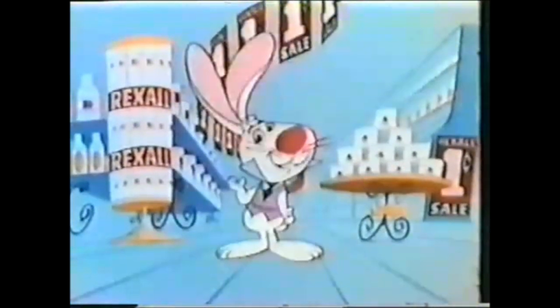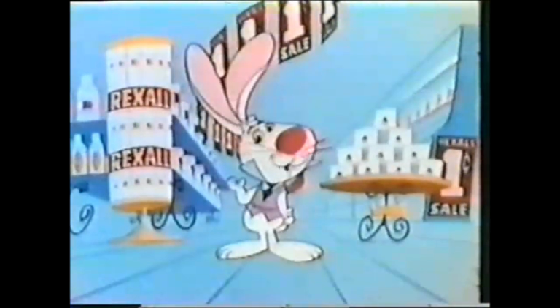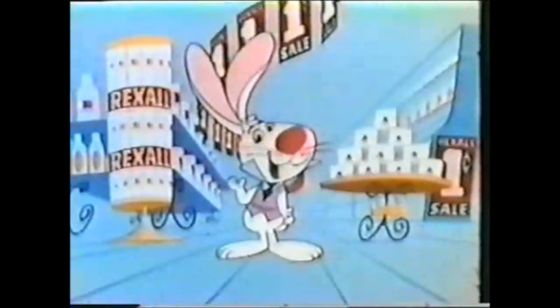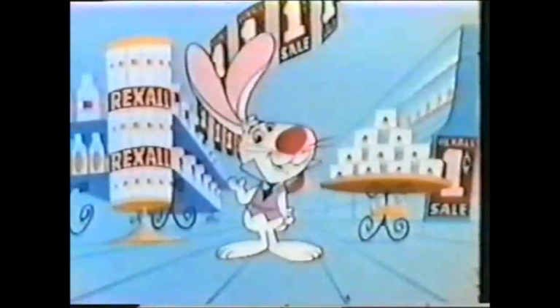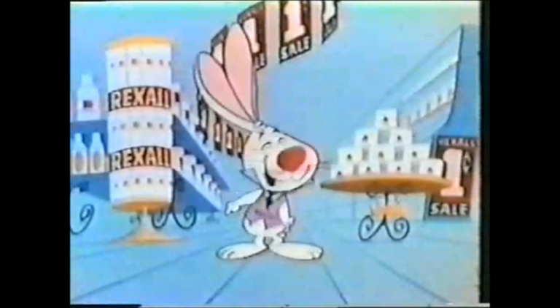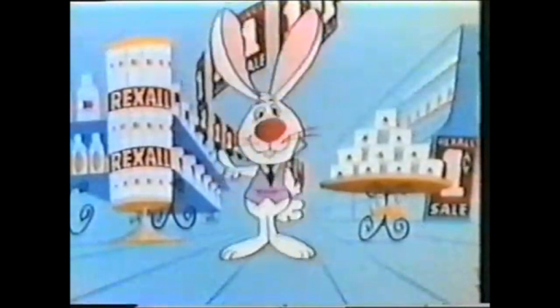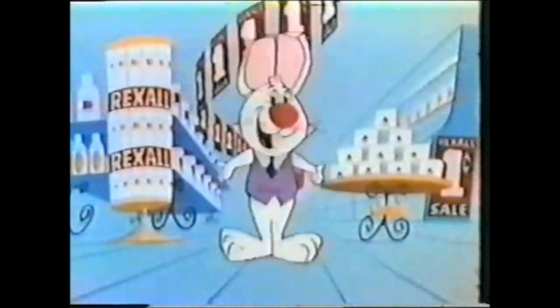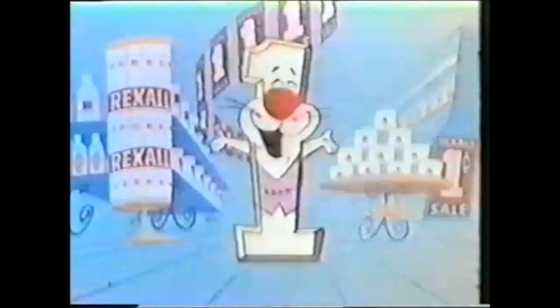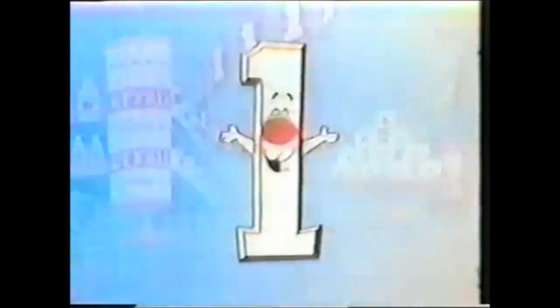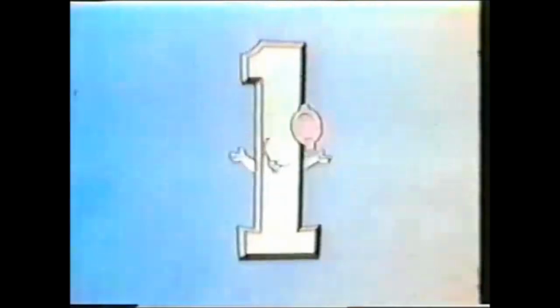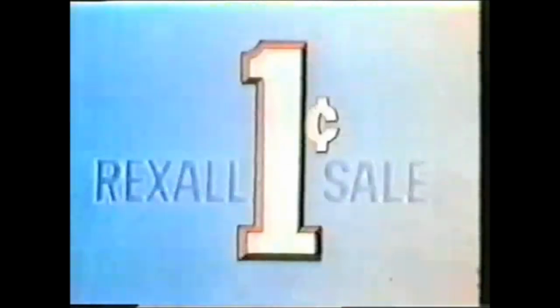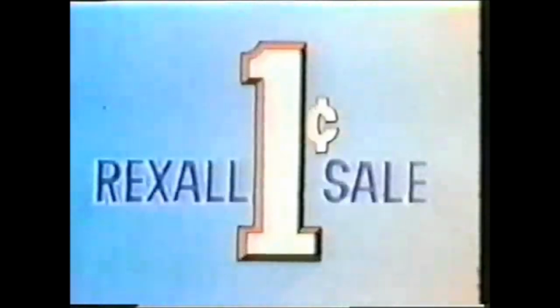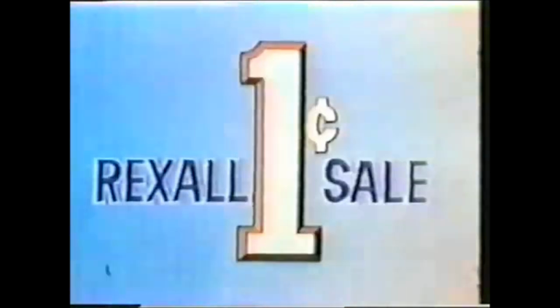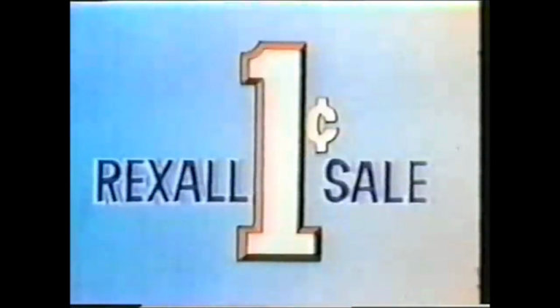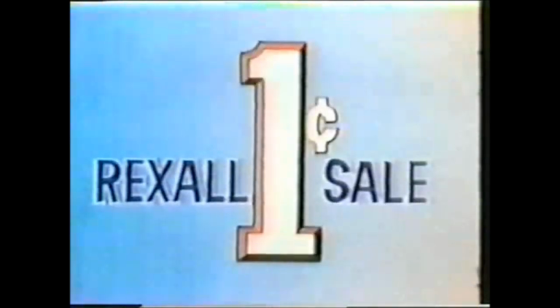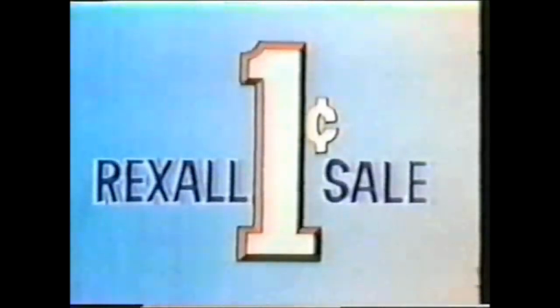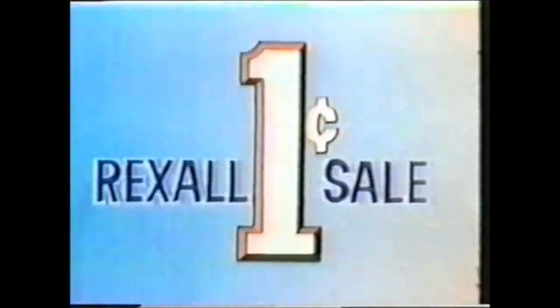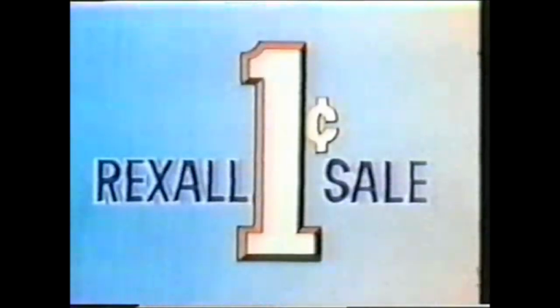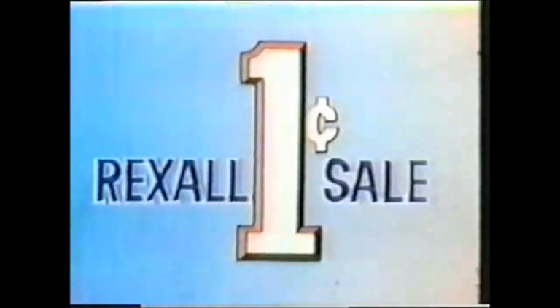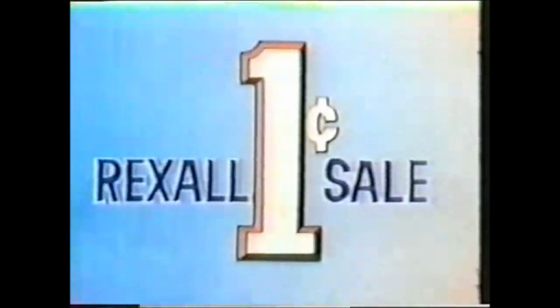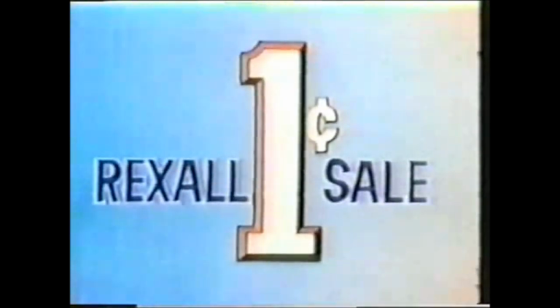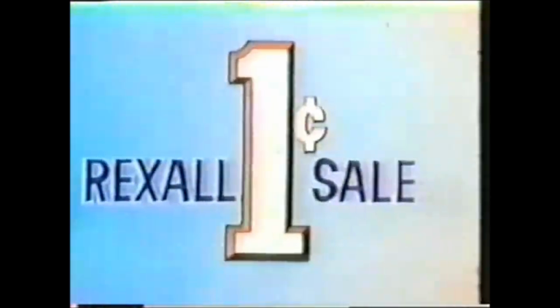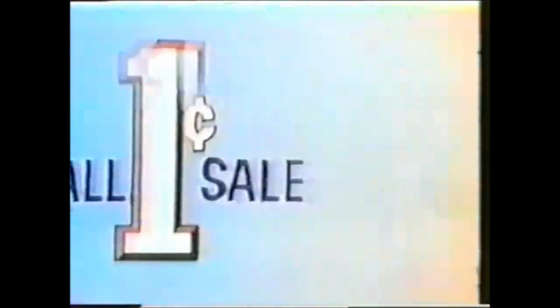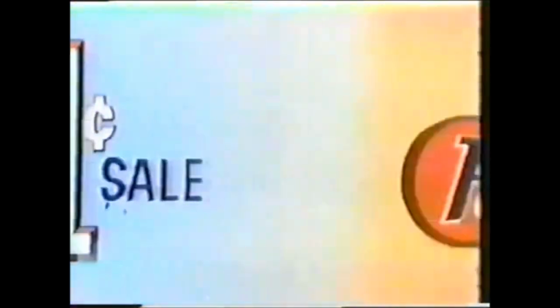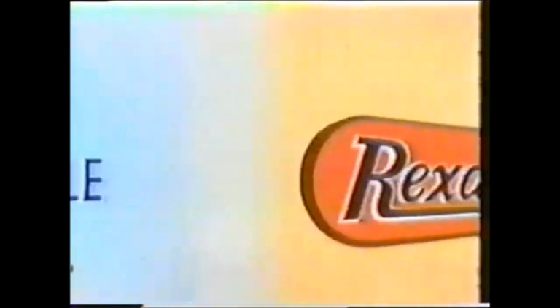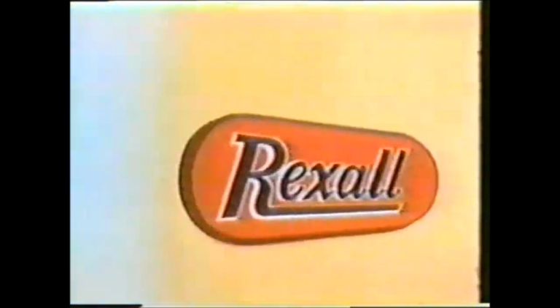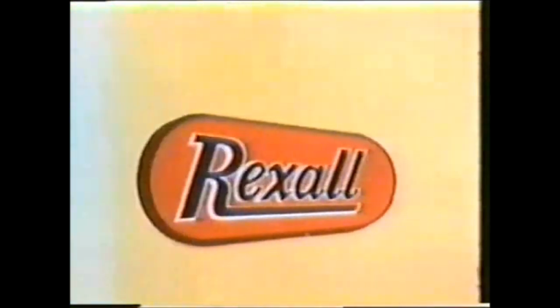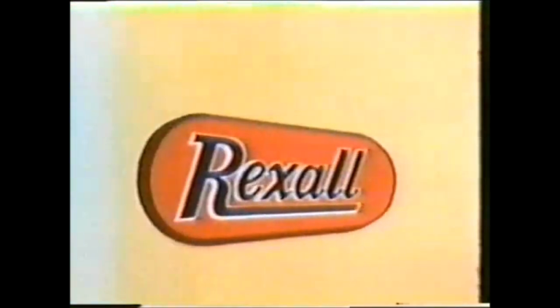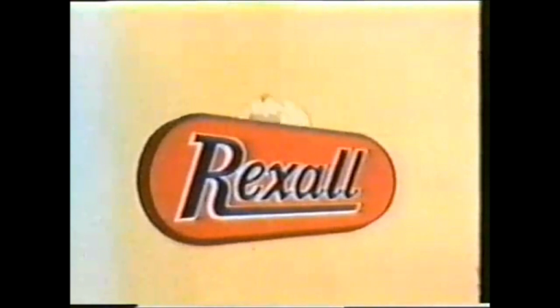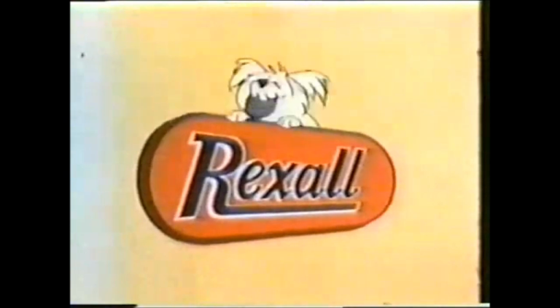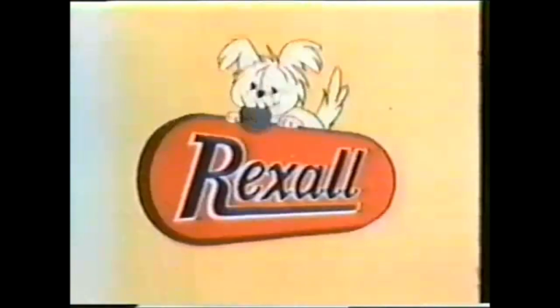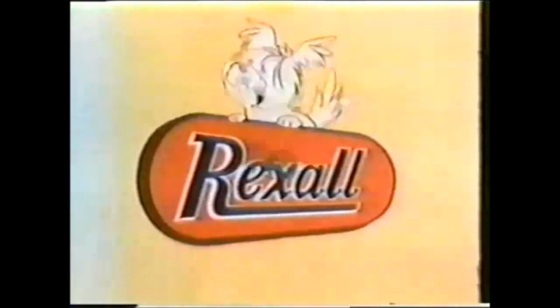It's the economy game. Better start playing it yourself. Save, save, save at the Rexall one-cent sale. It starts tomorrow, but only at the store with this sign.